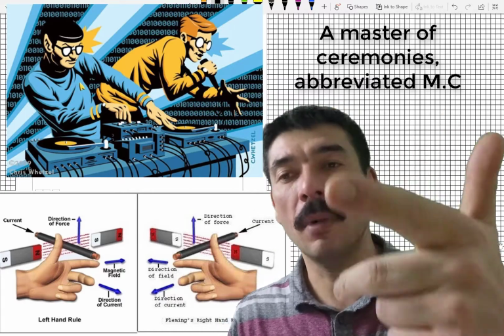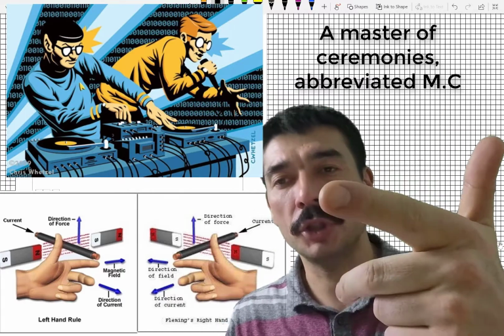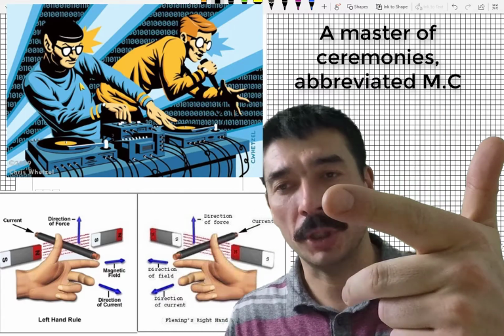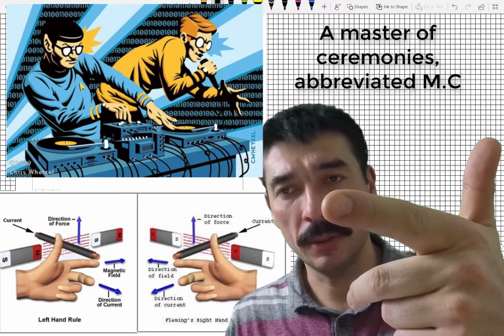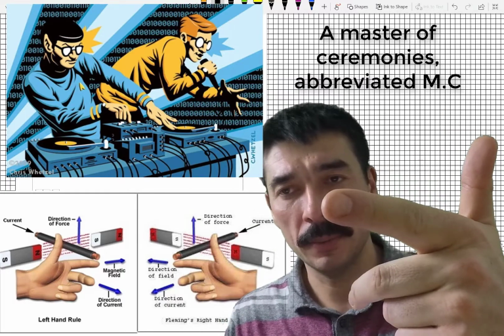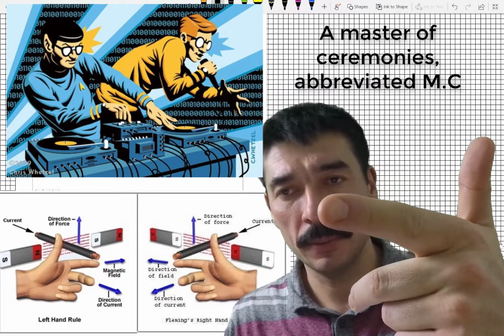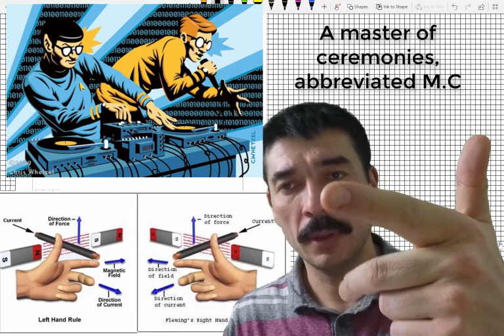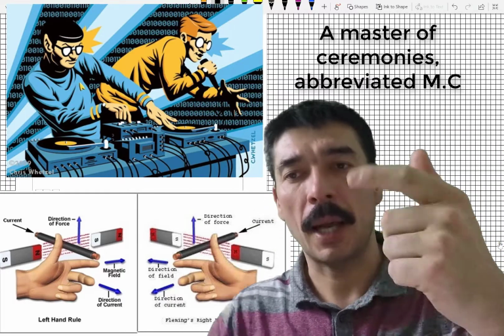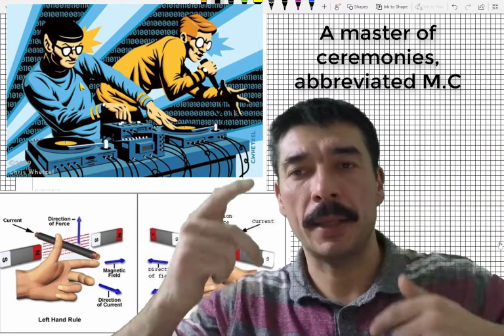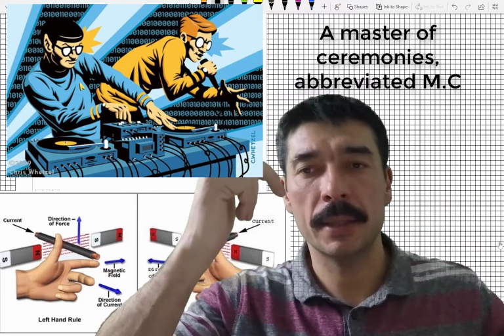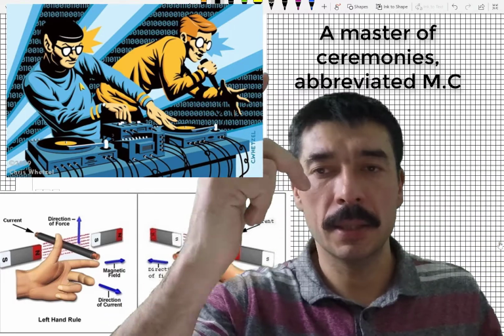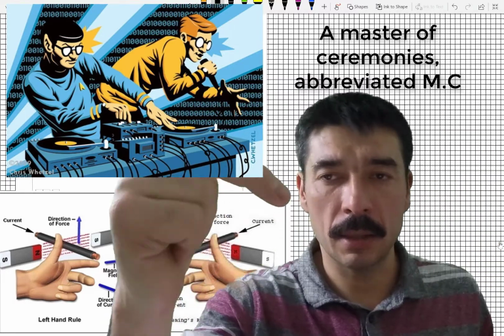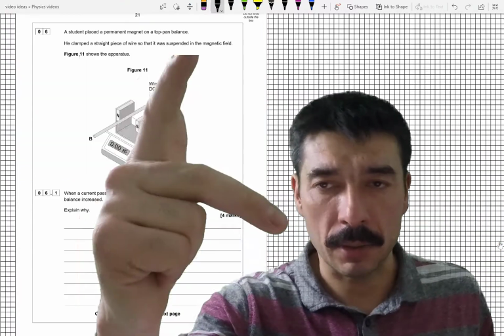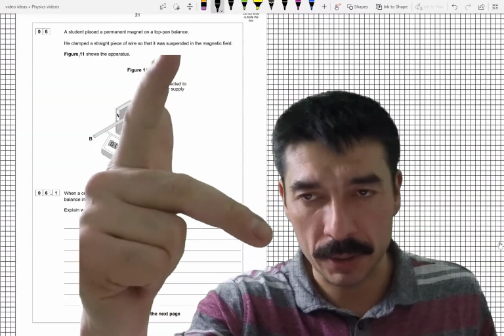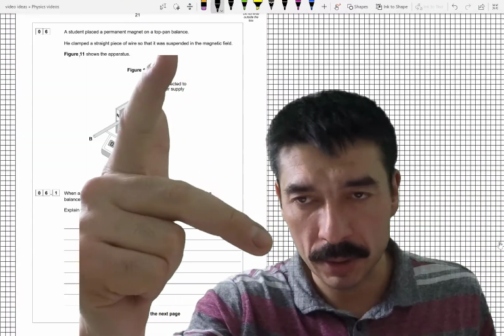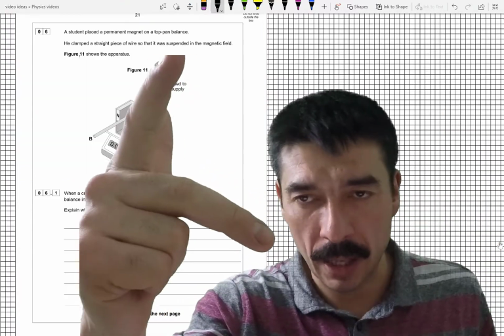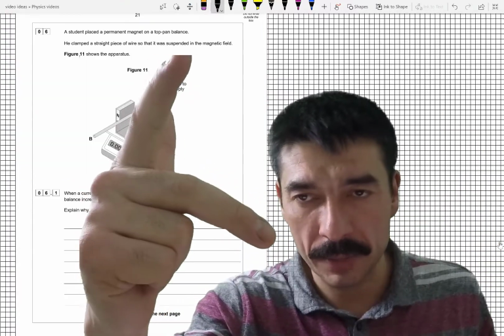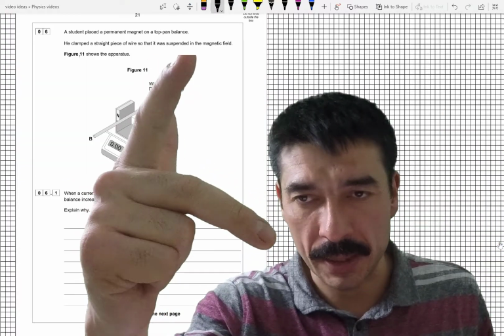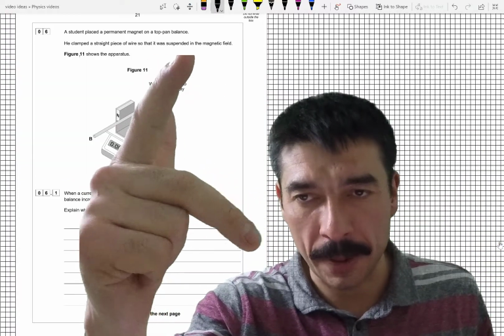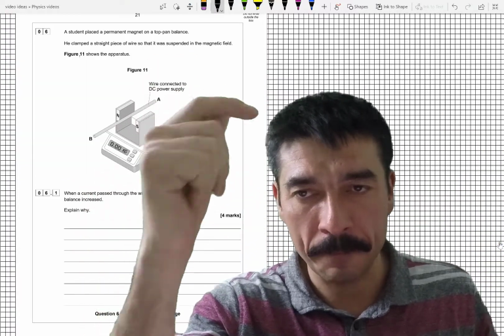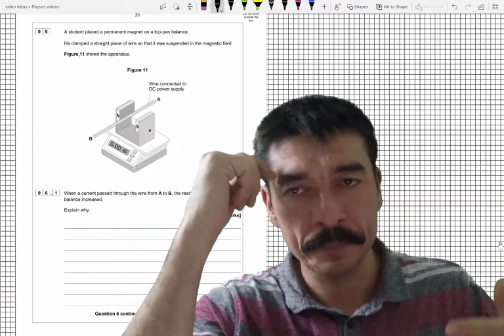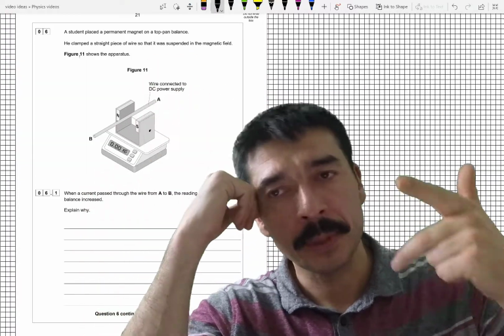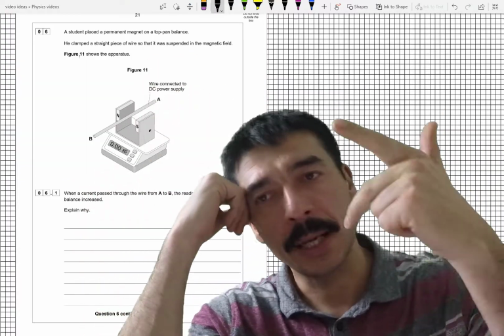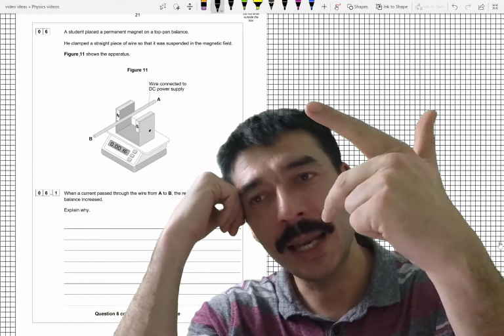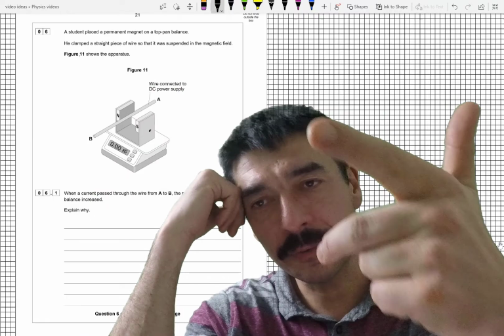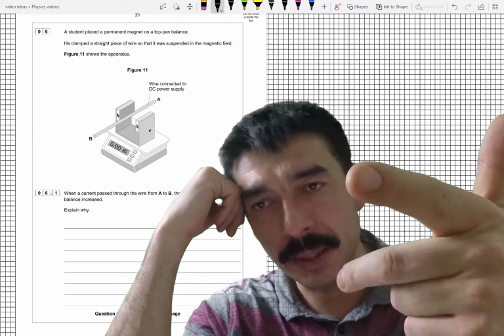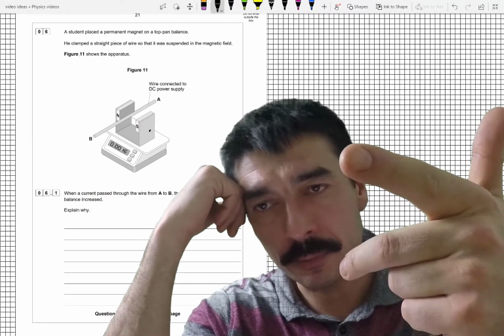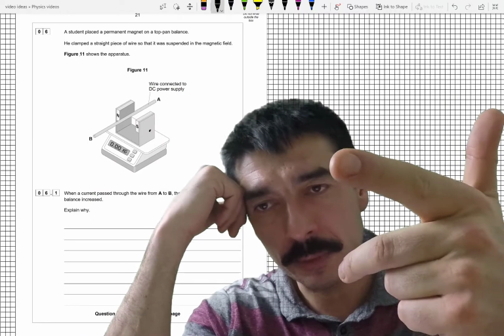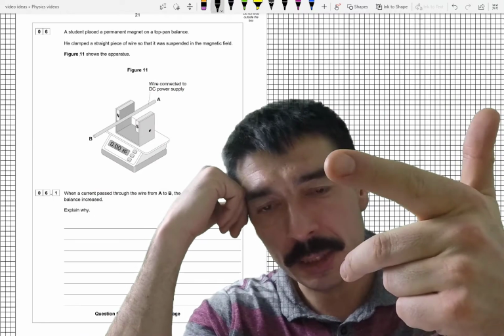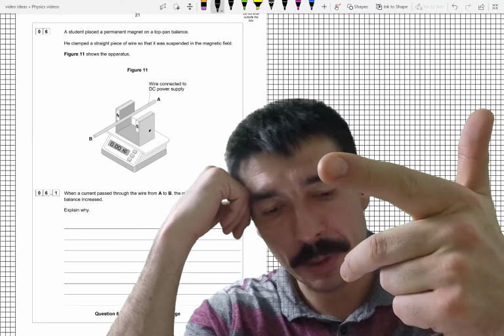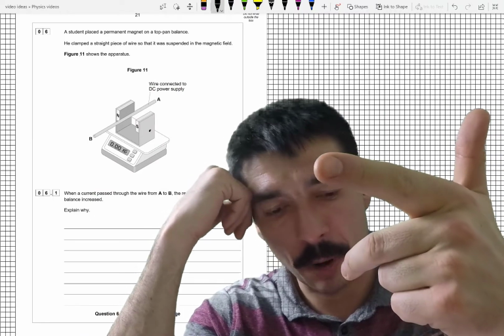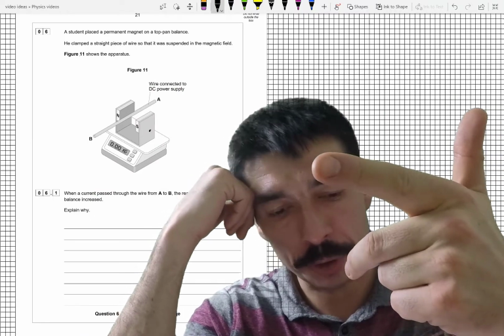Motion and current — M, C. The left-hand rule tells me motion.